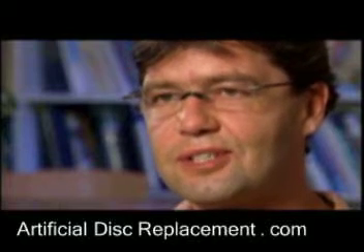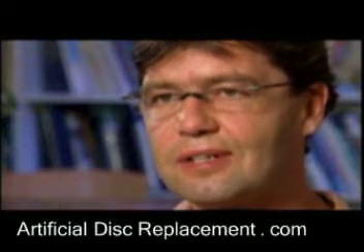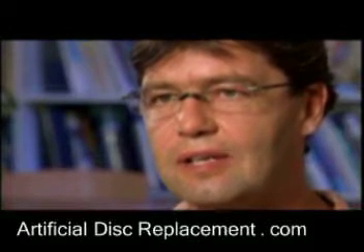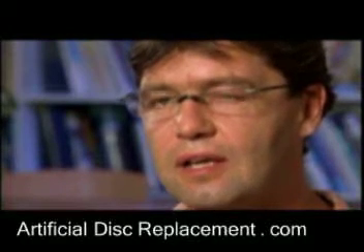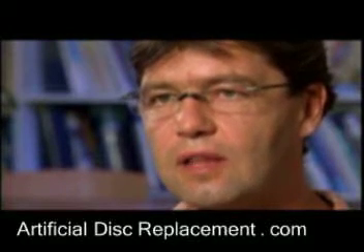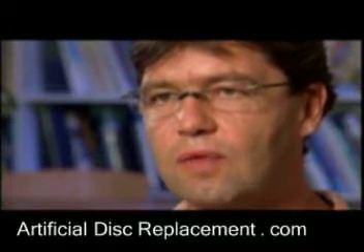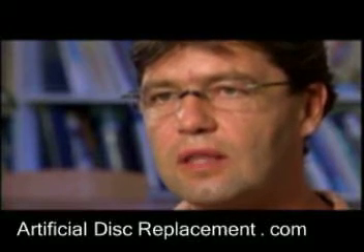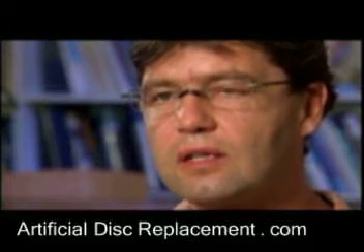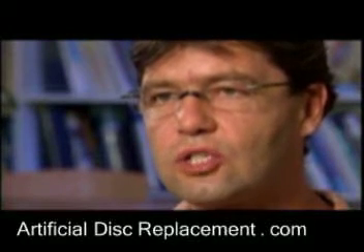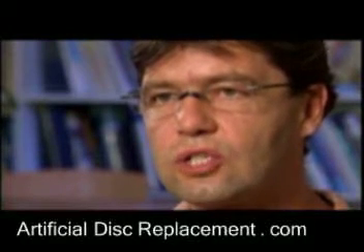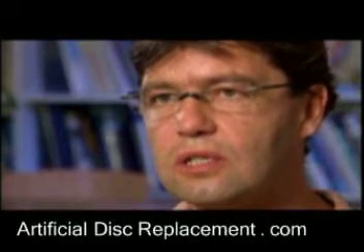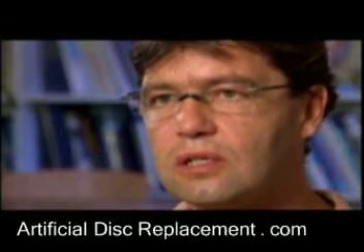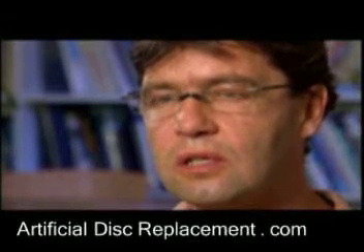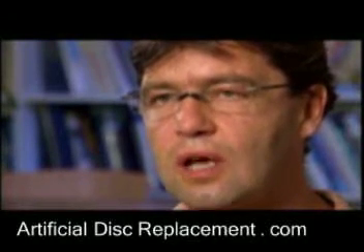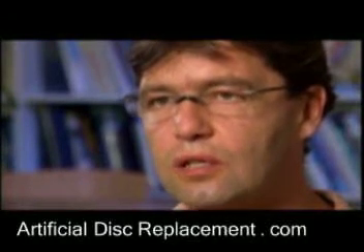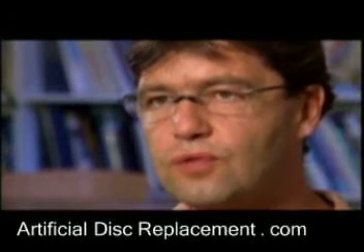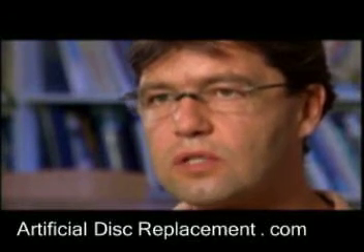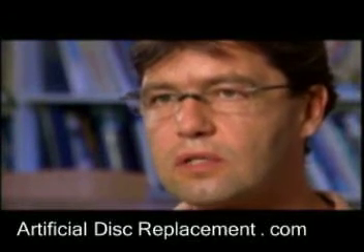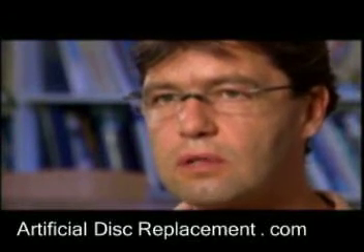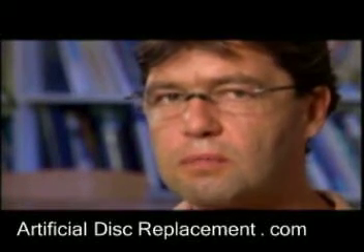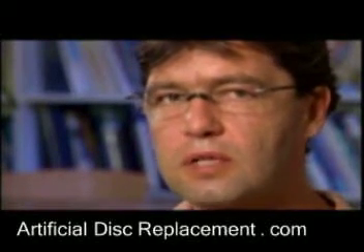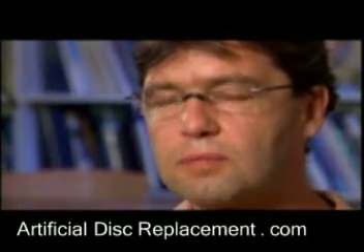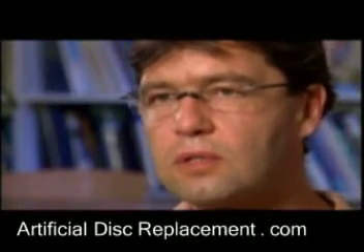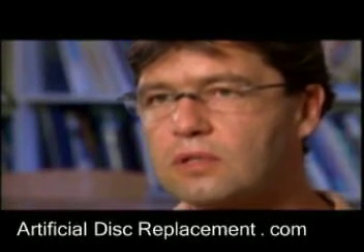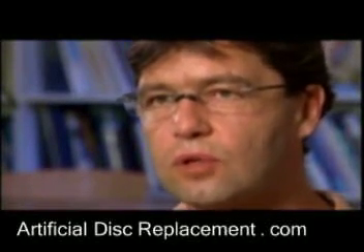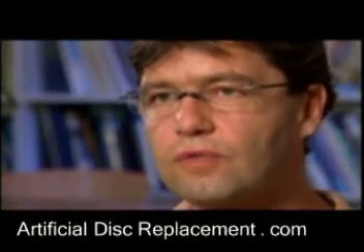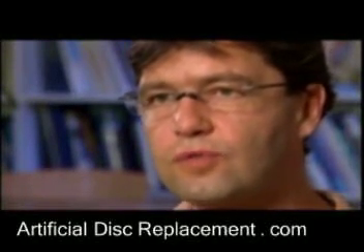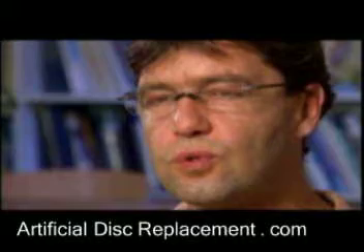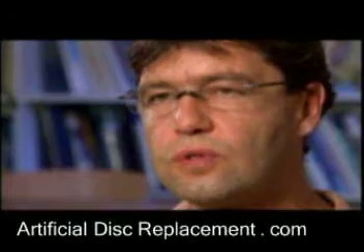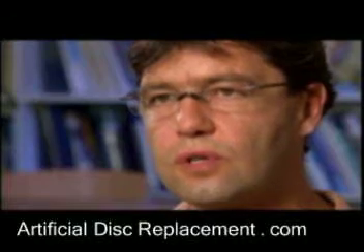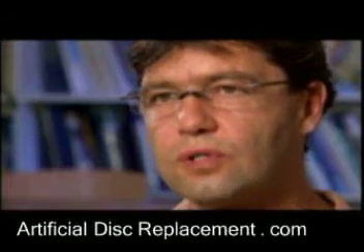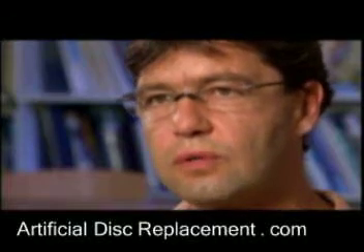In summary of my experiences, I see a clear advantage in artificial disc replacement over fusion surgery.